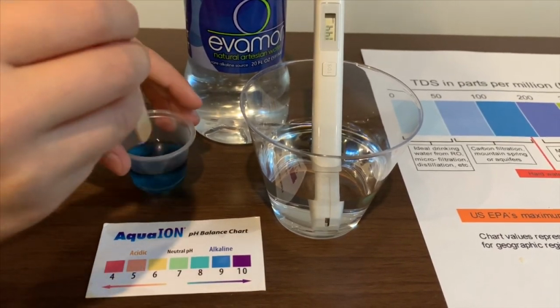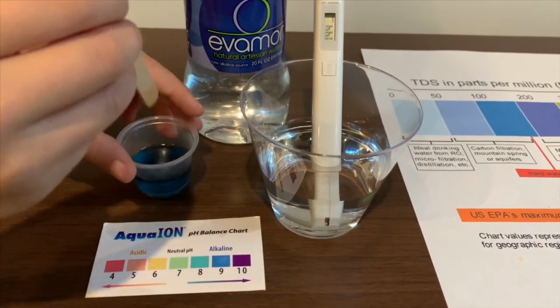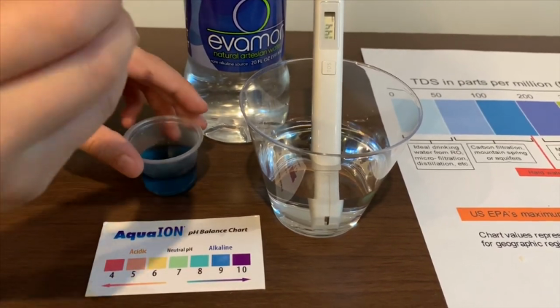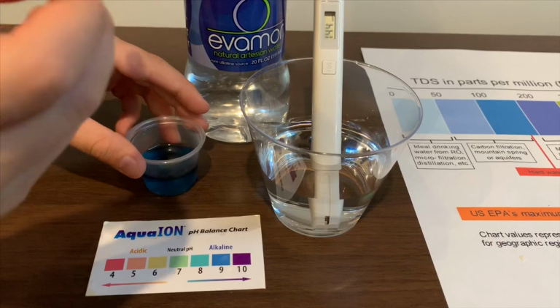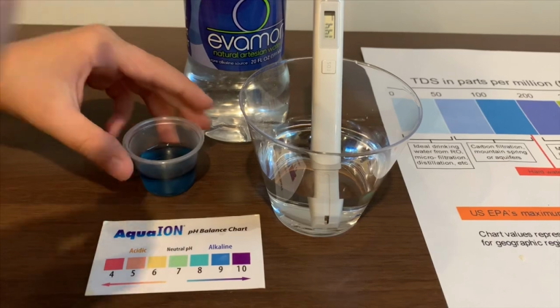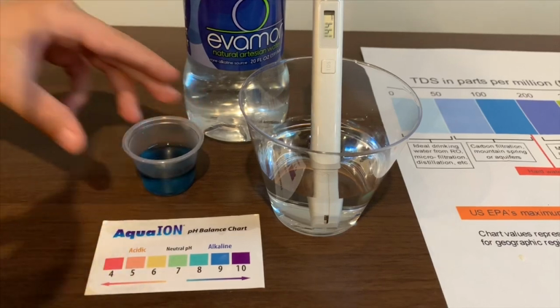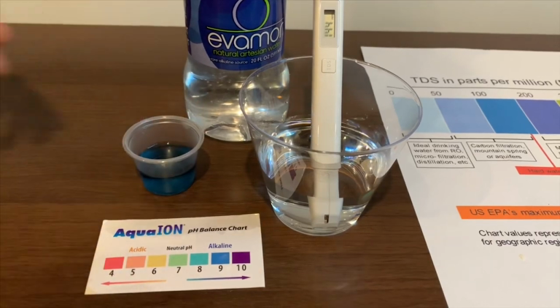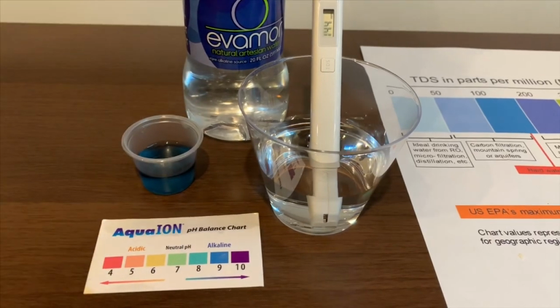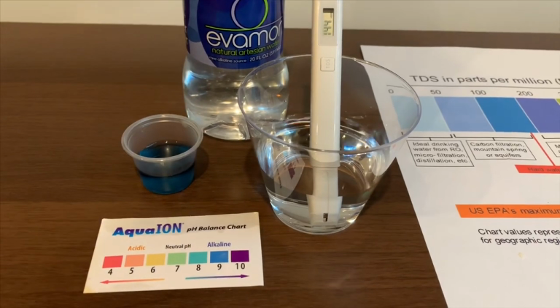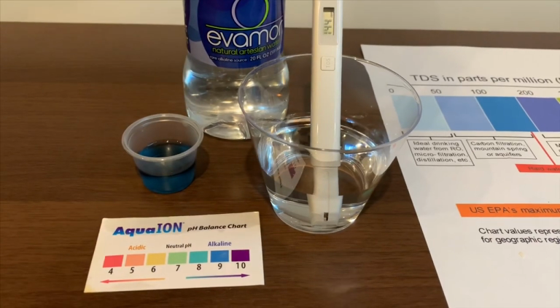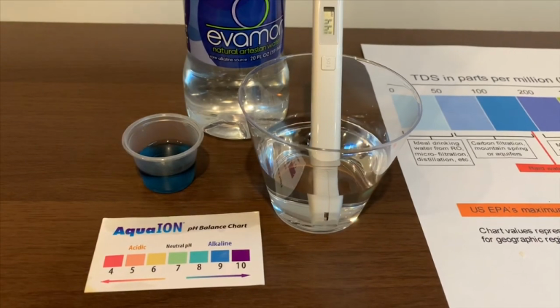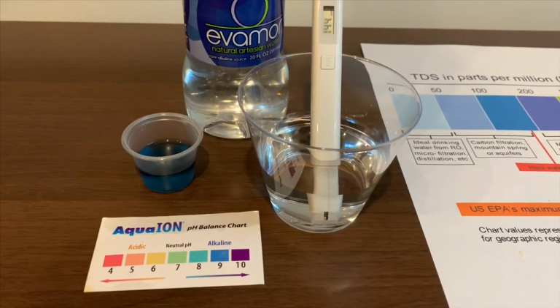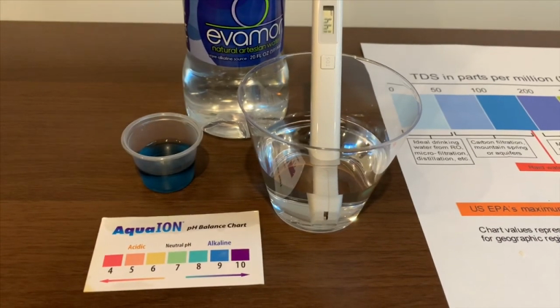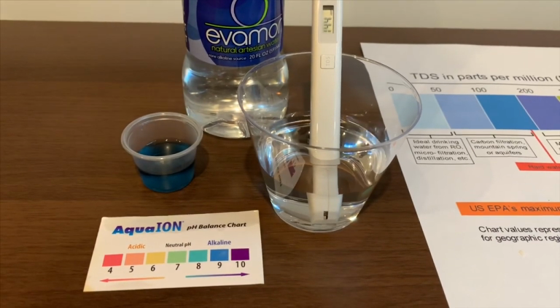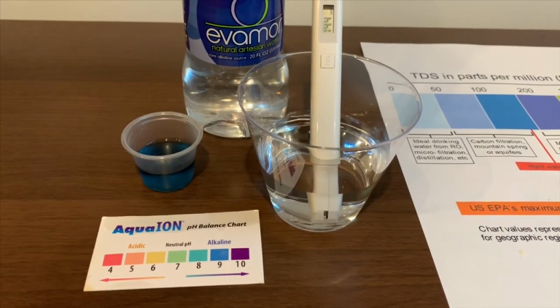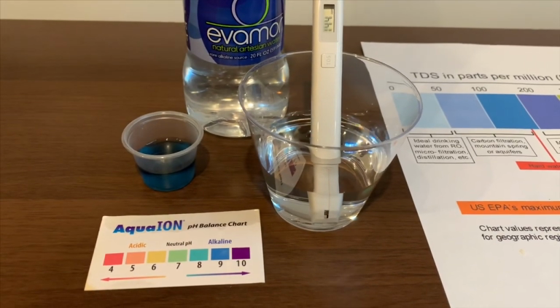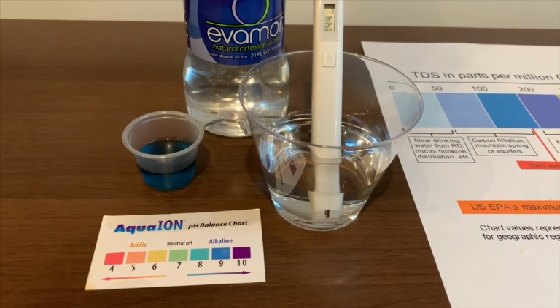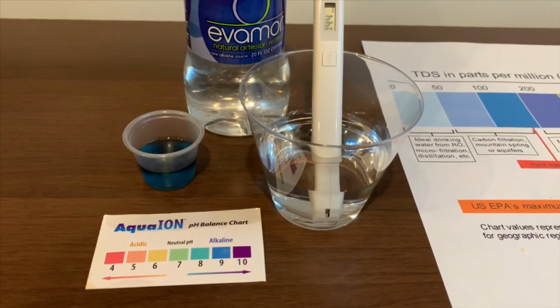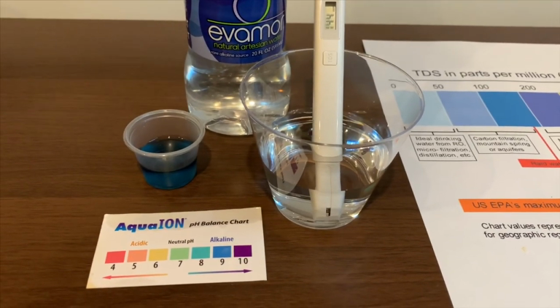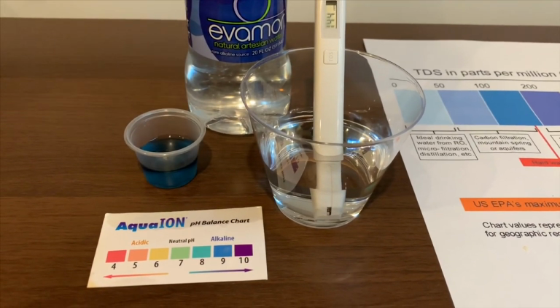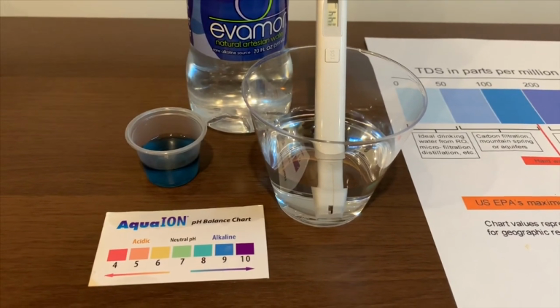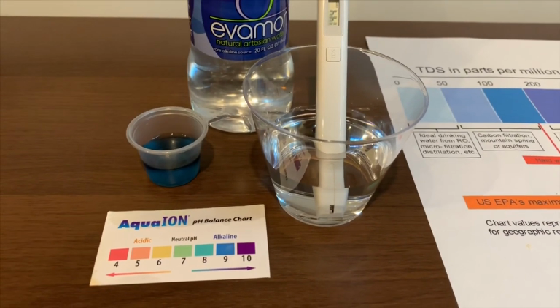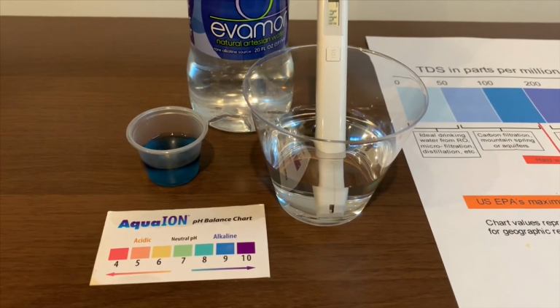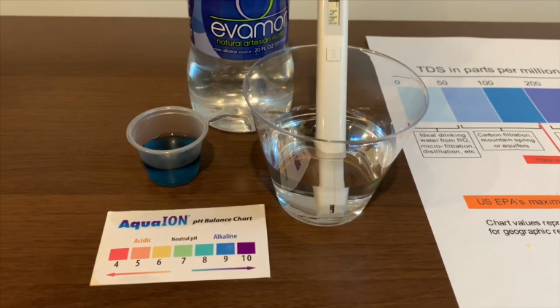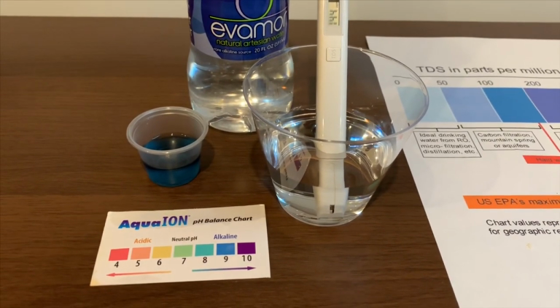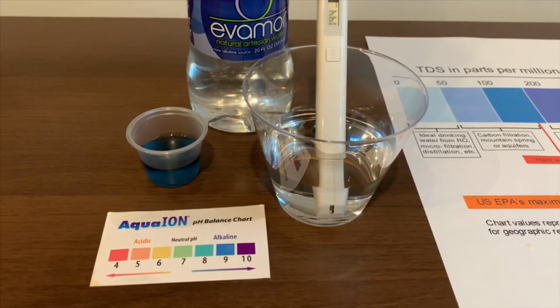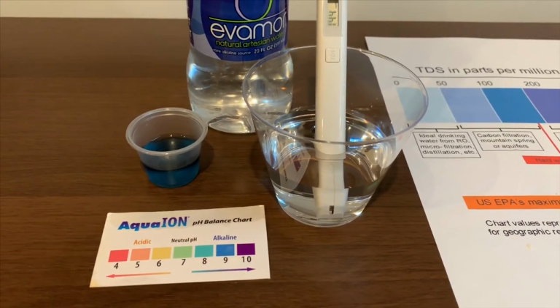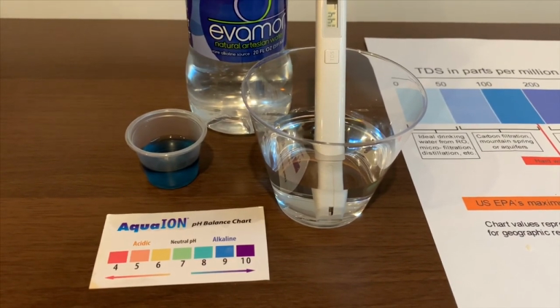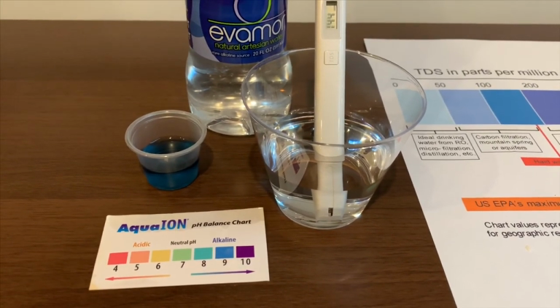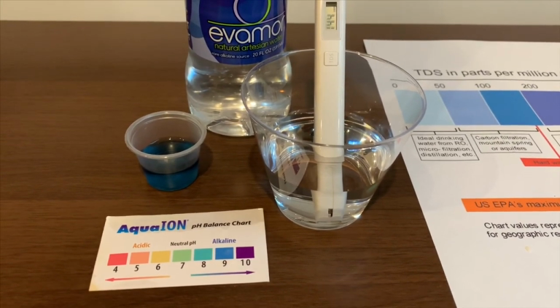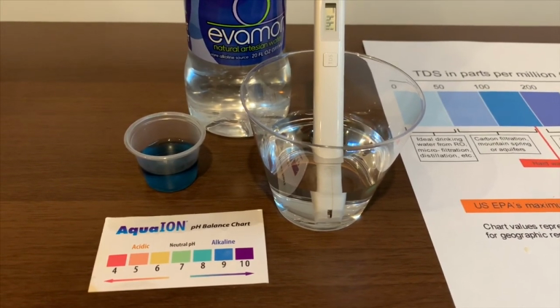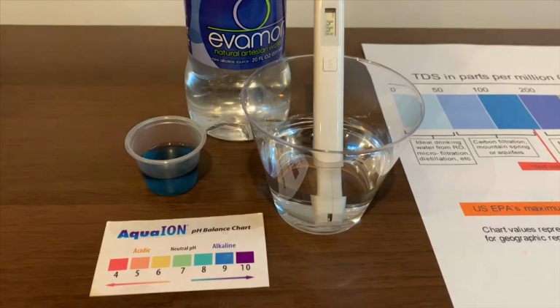I give this a 9. This is Alkaline Water.